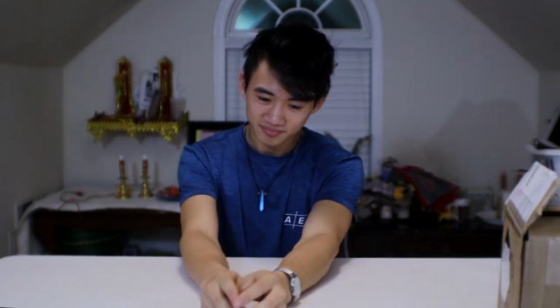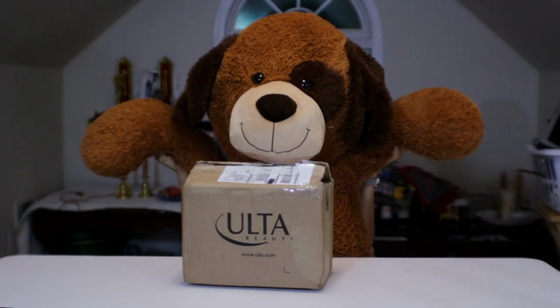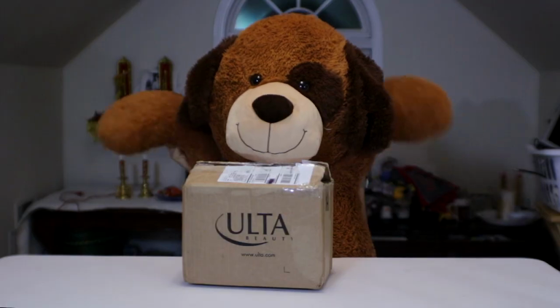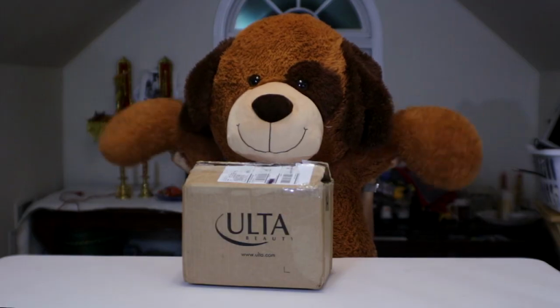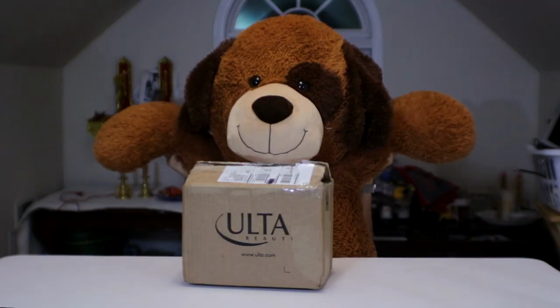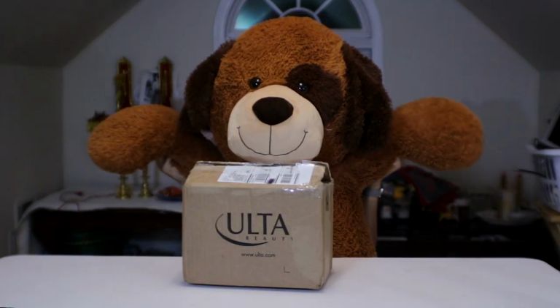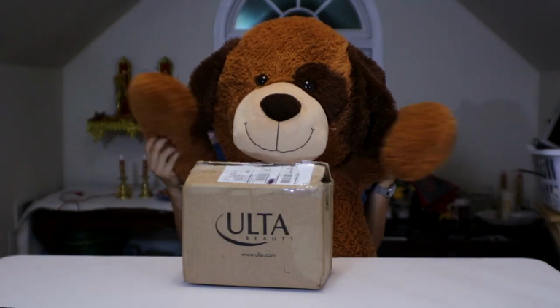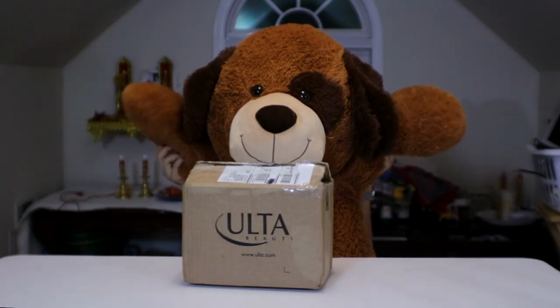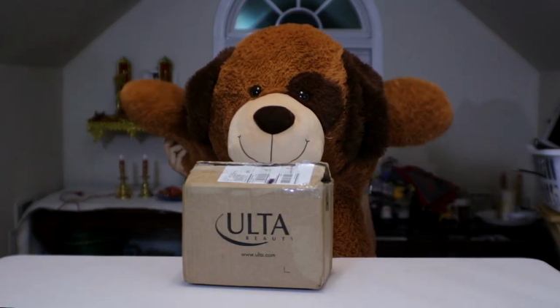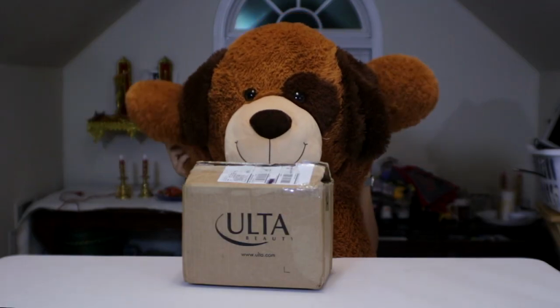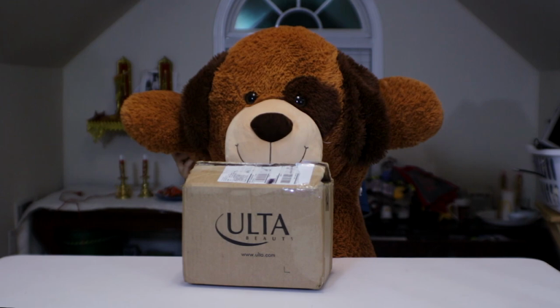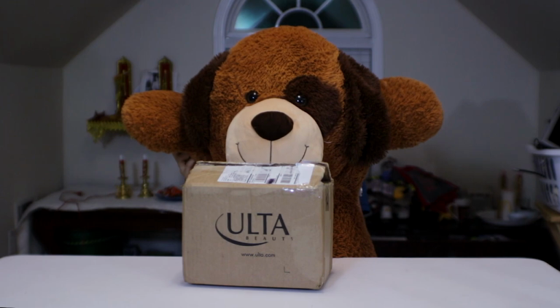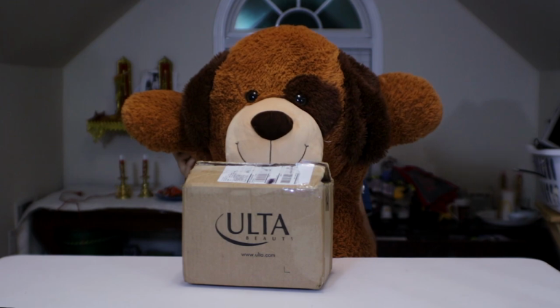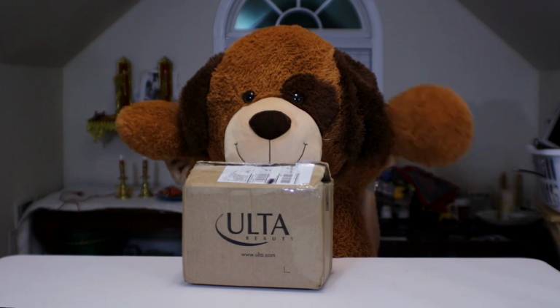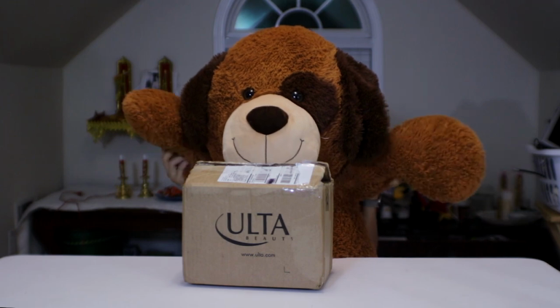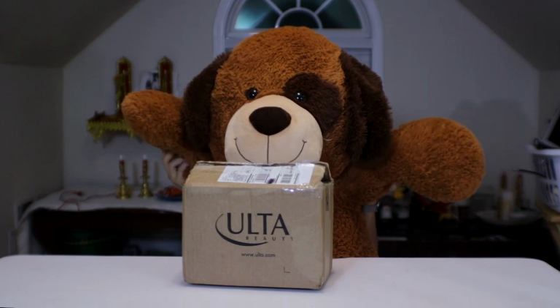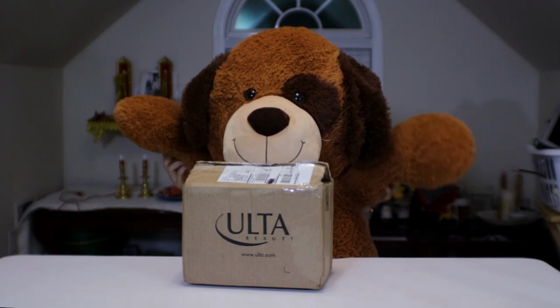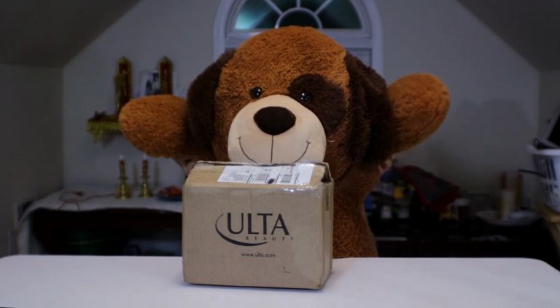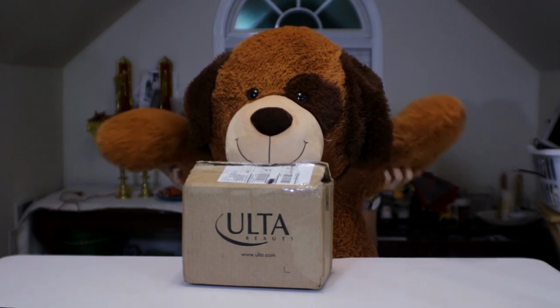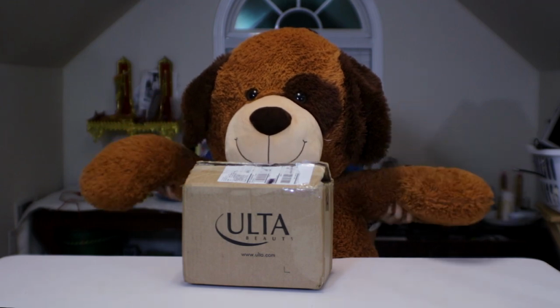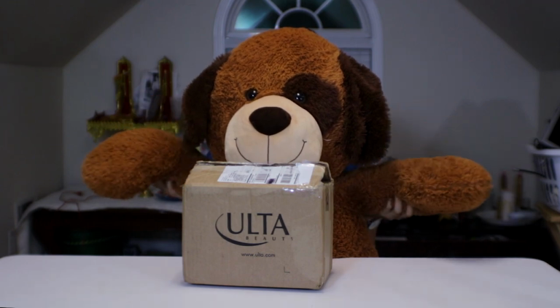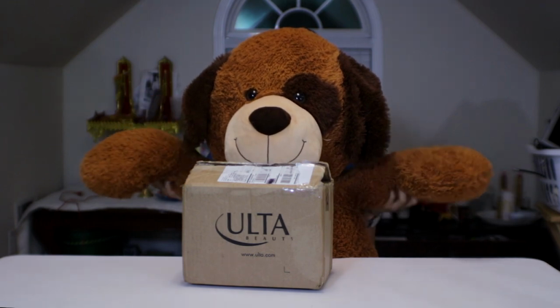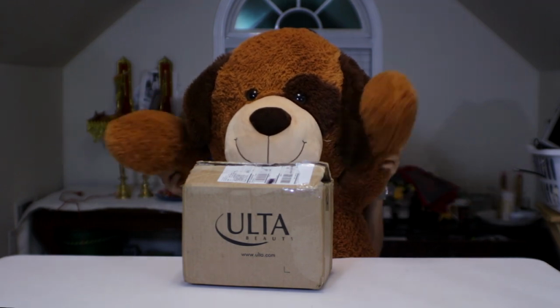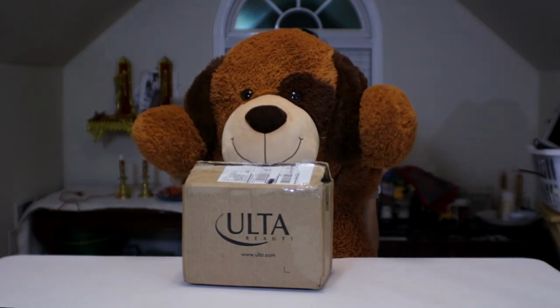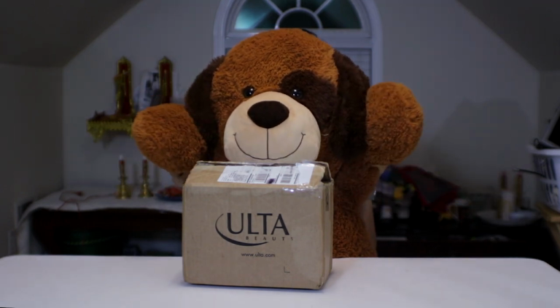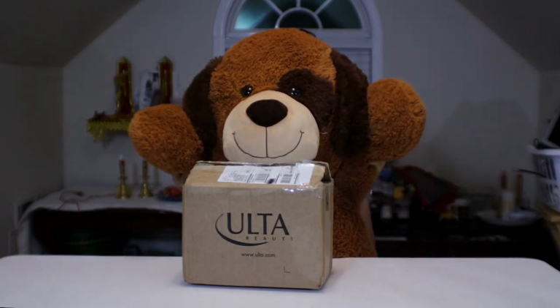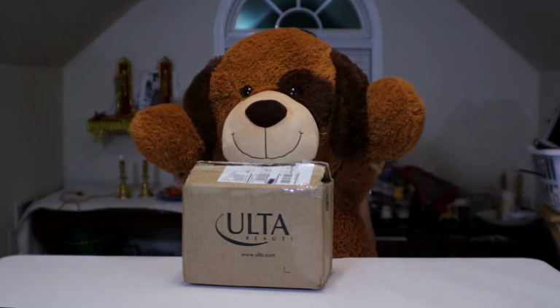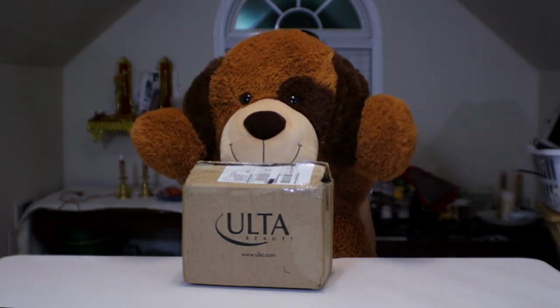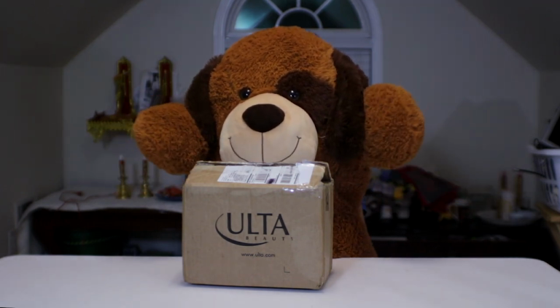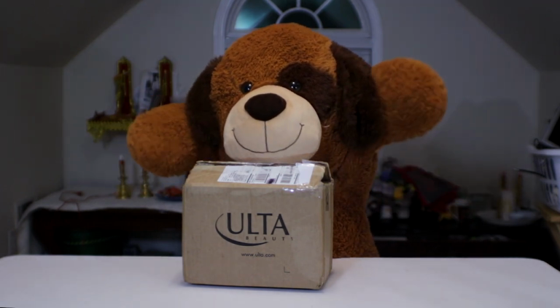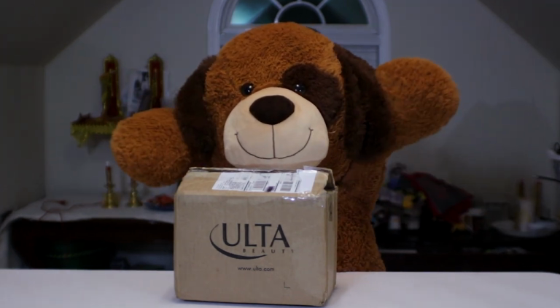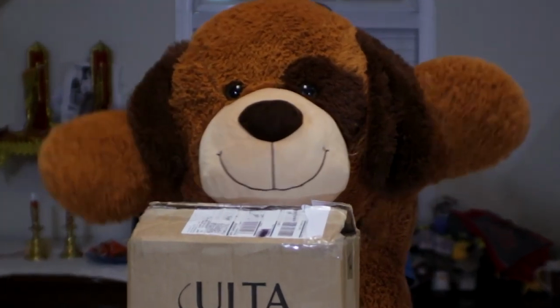Hey guys, my name's Daddy, and you know what? Tyler's got my notes and let's make the unboxing video — it's so great!